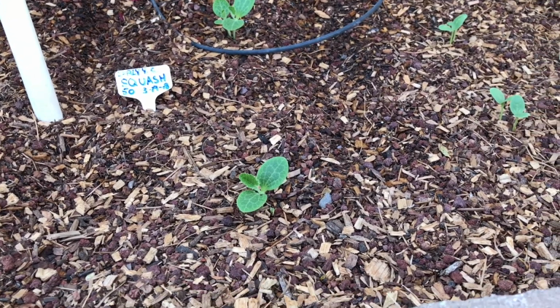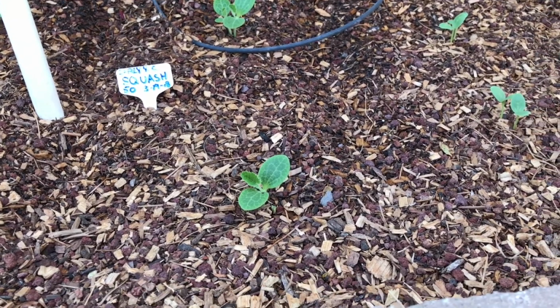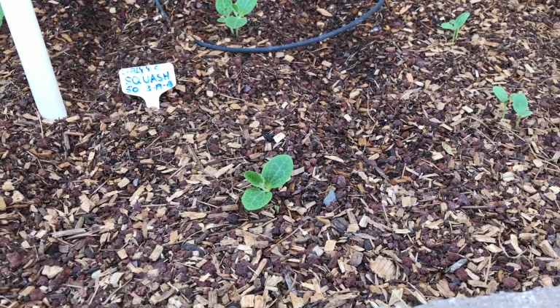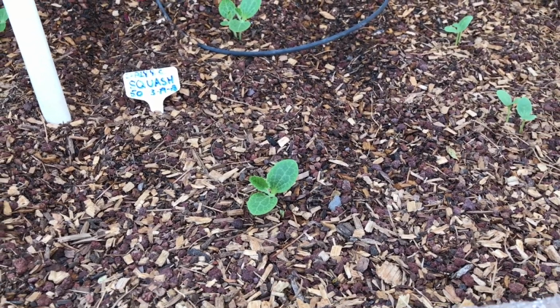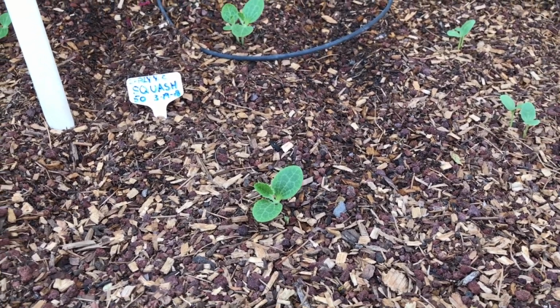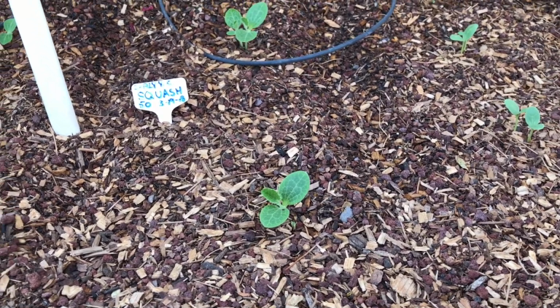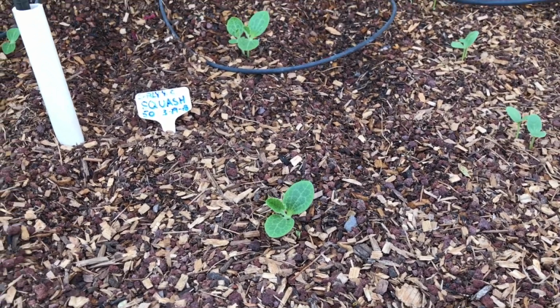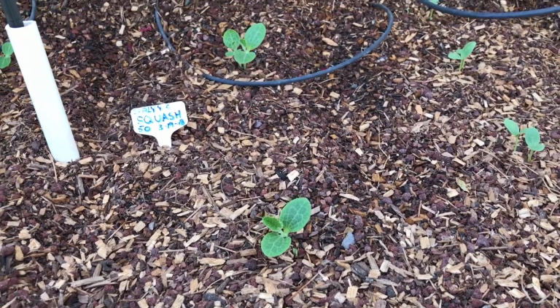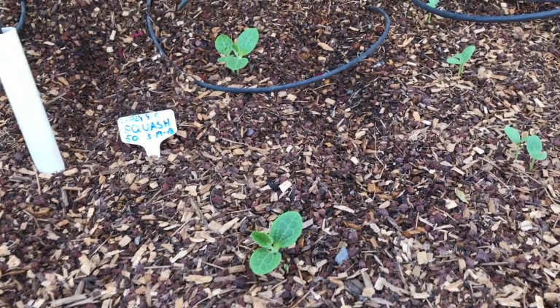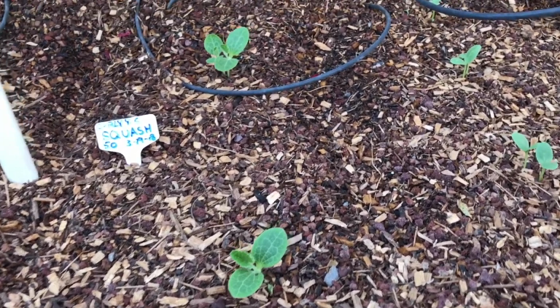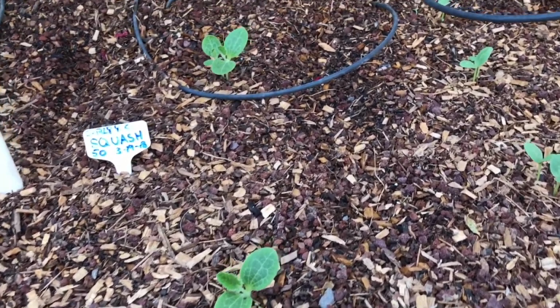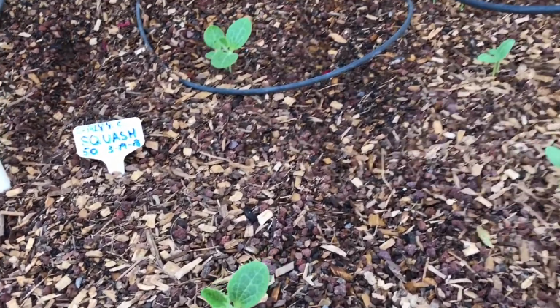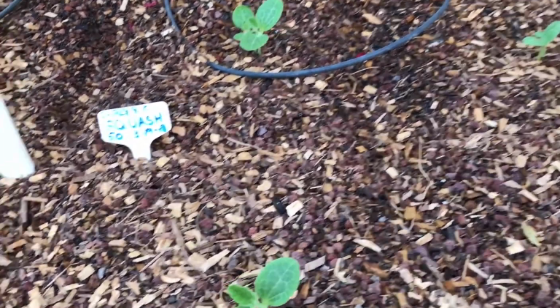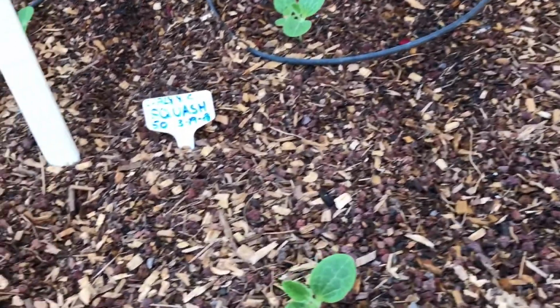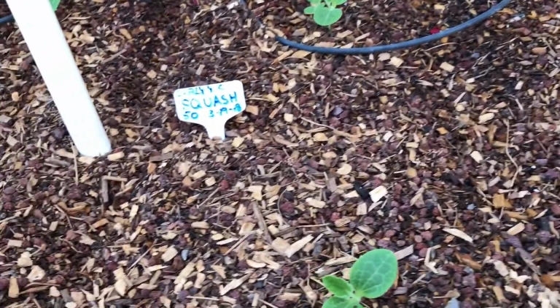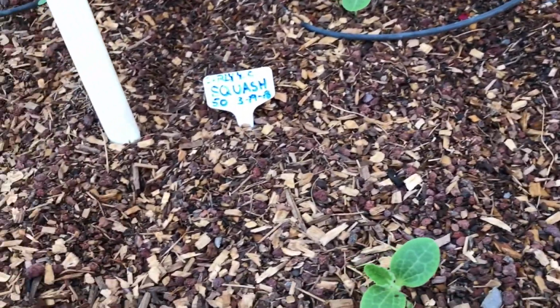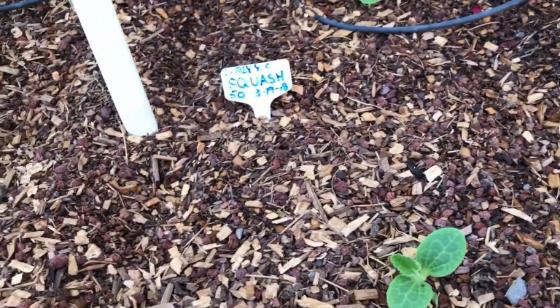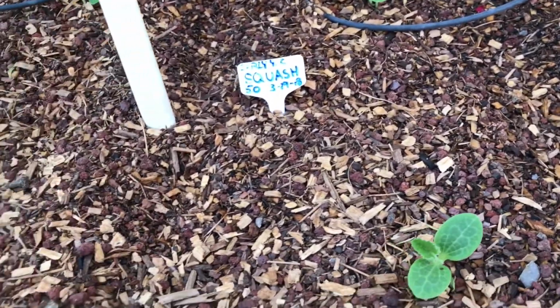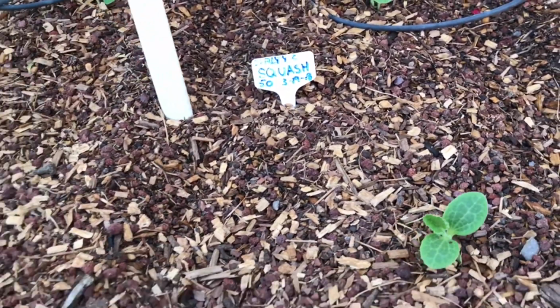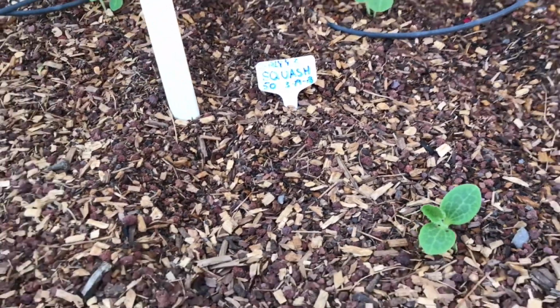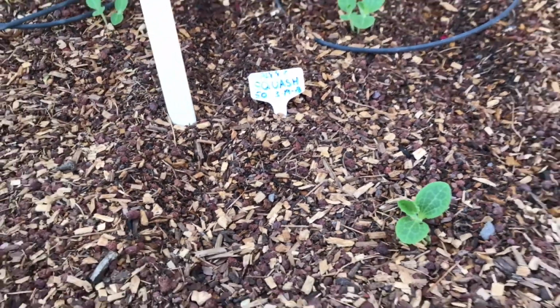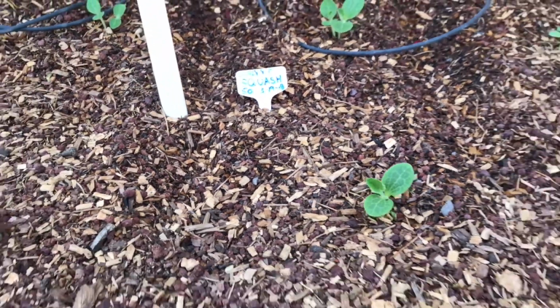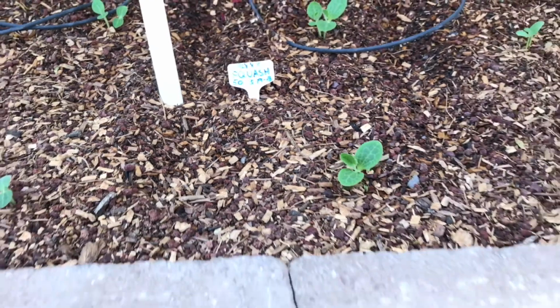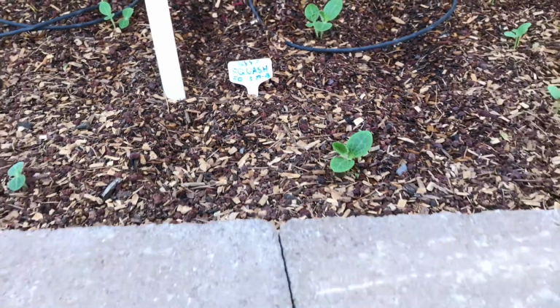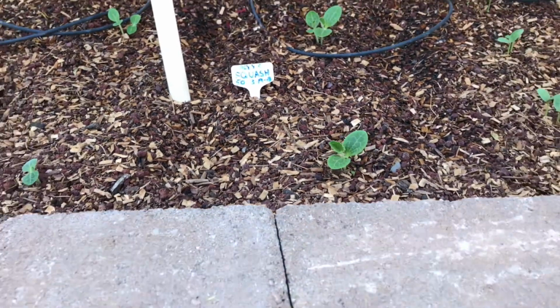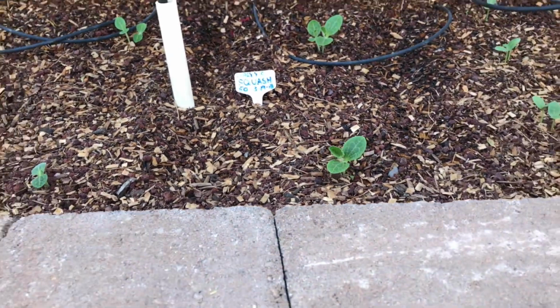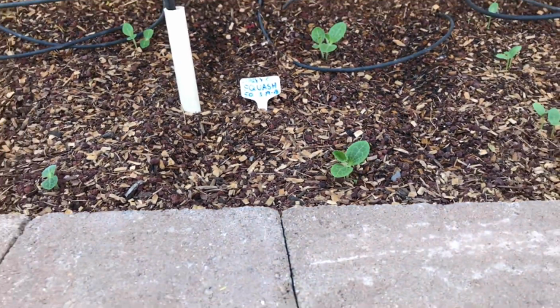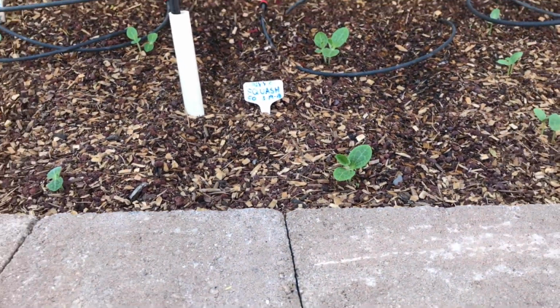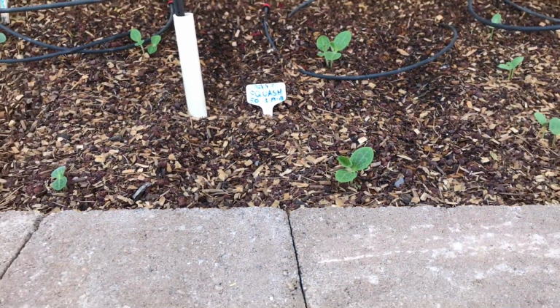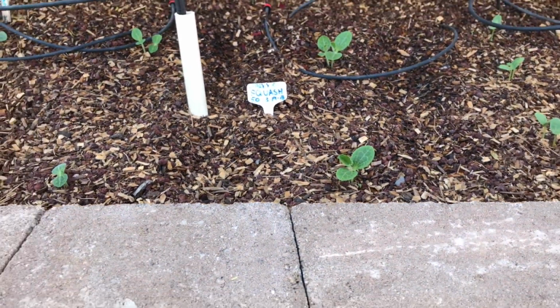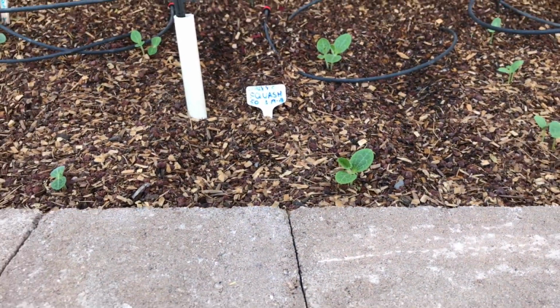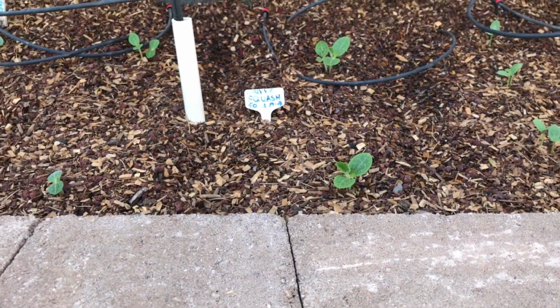The watermelon seedlings are all about one to two inches tall, except for the ones in the back. This squash is actually going pretty quickly, growing faster than the others.